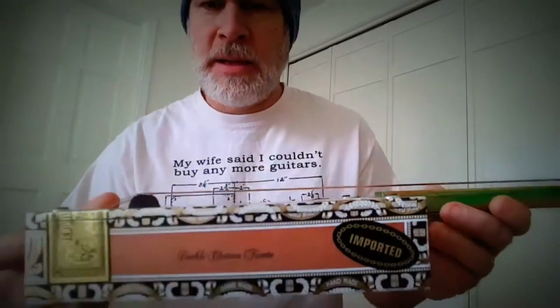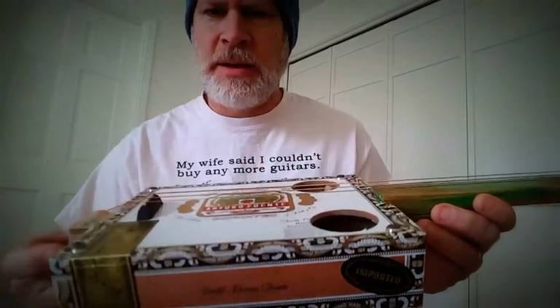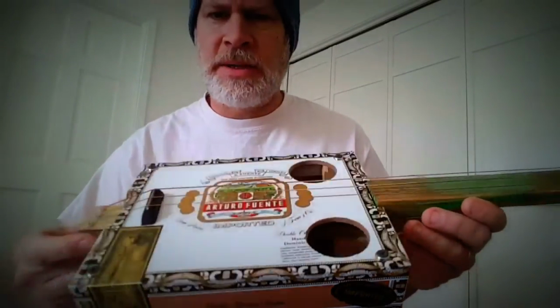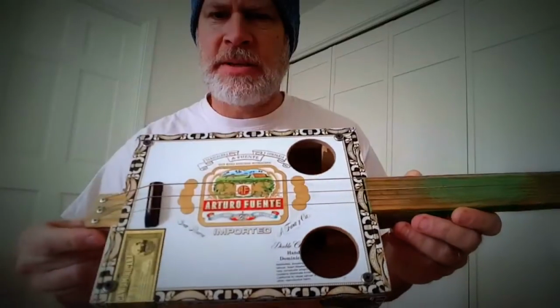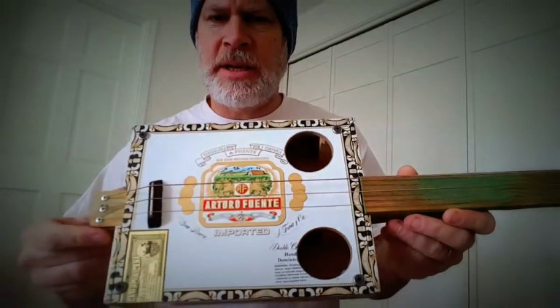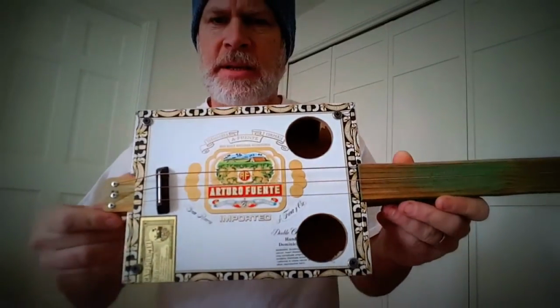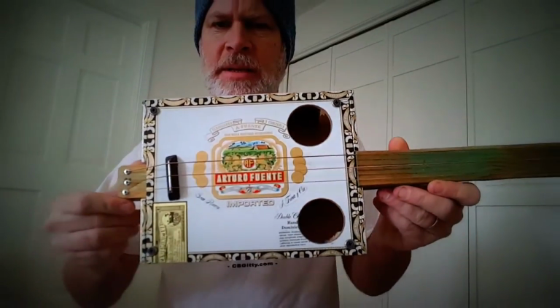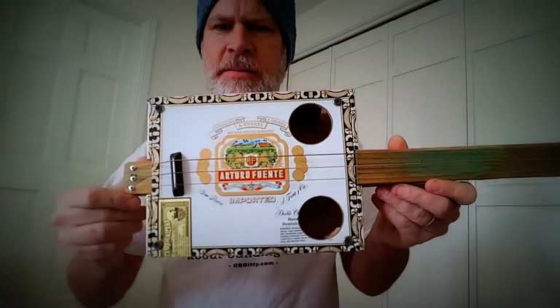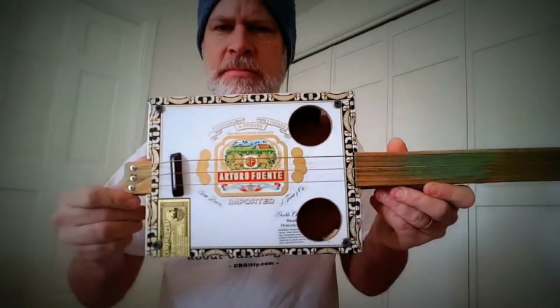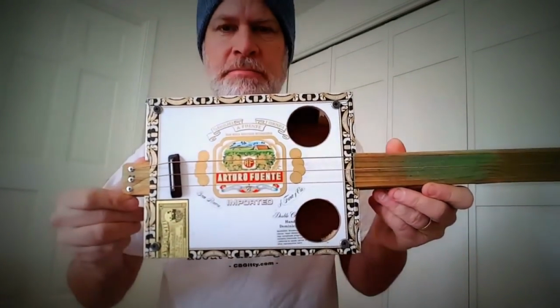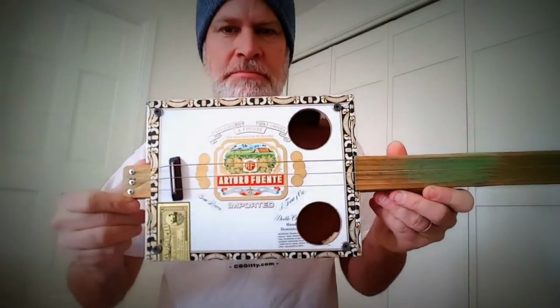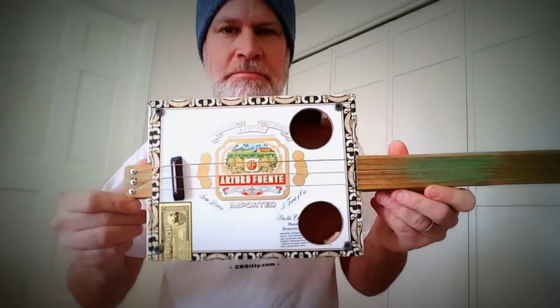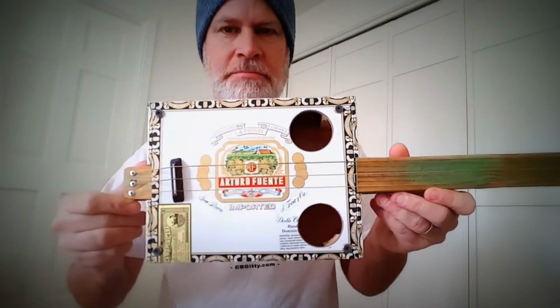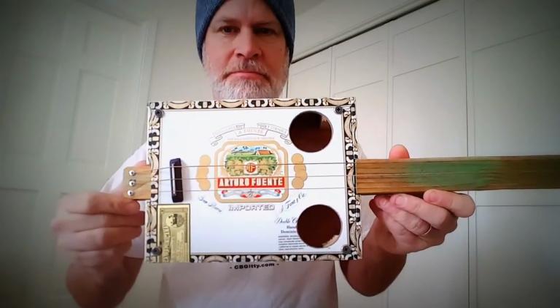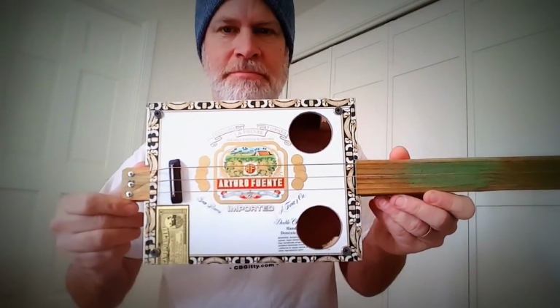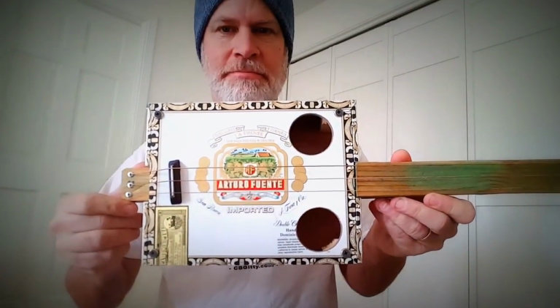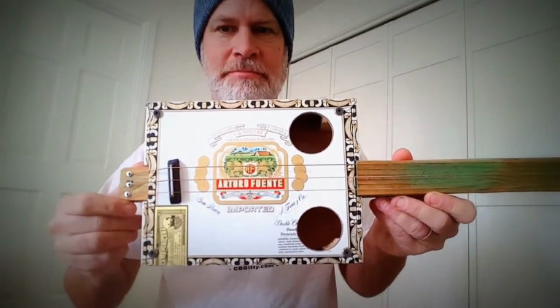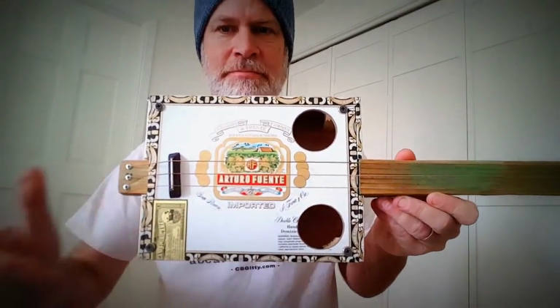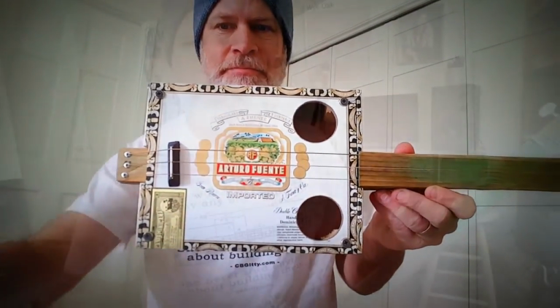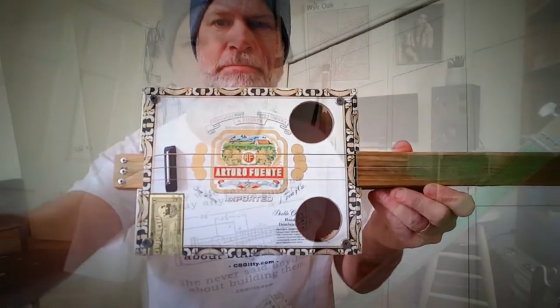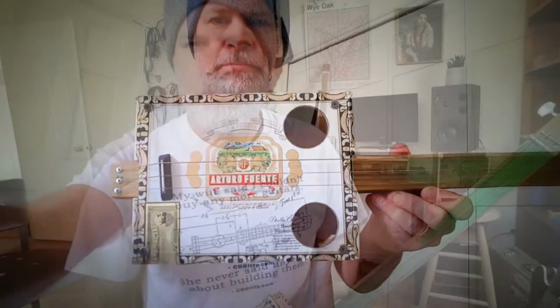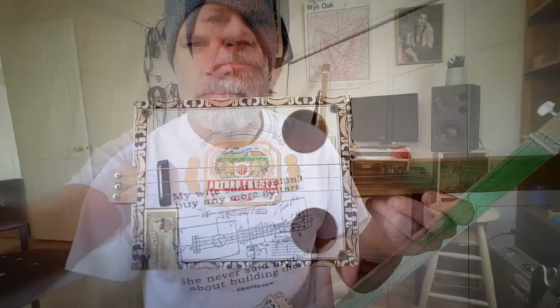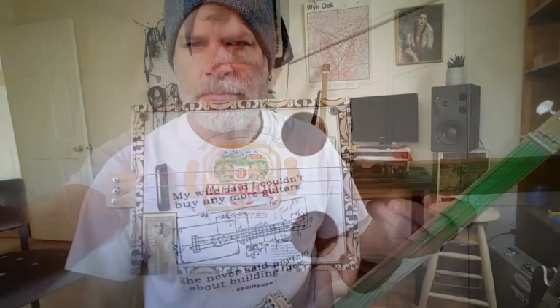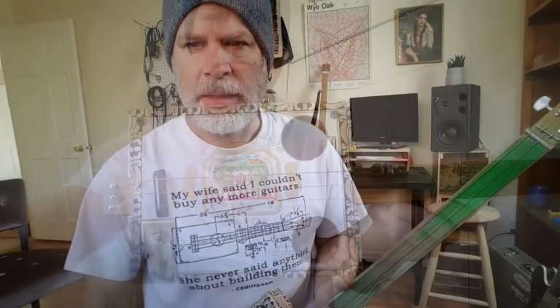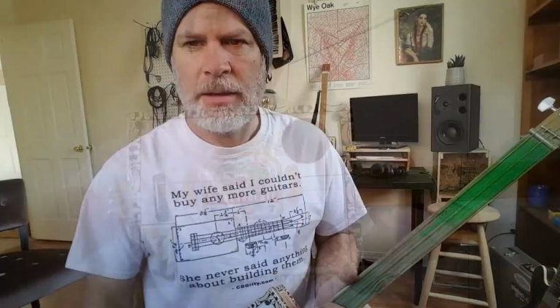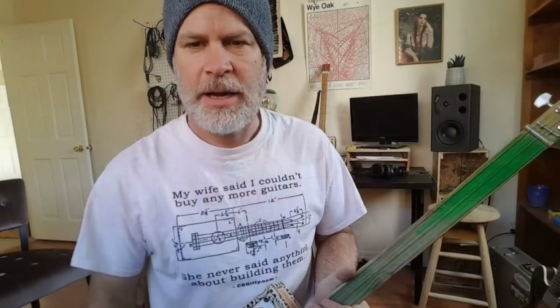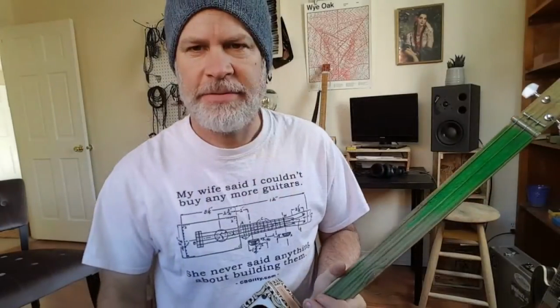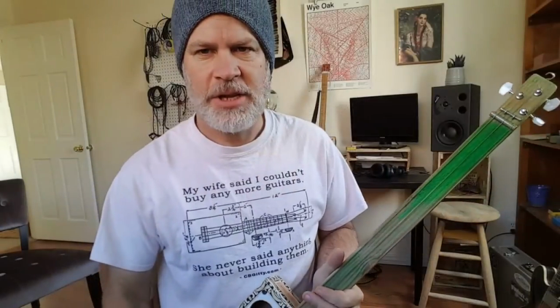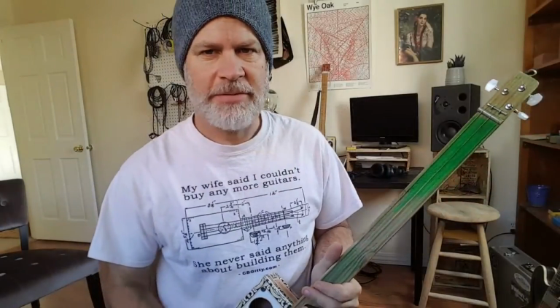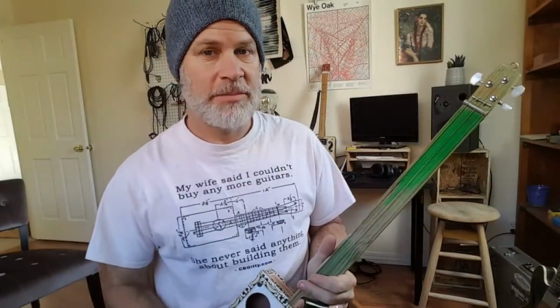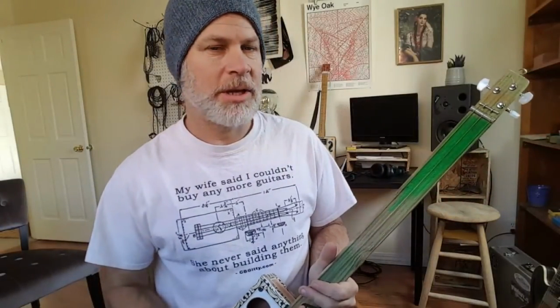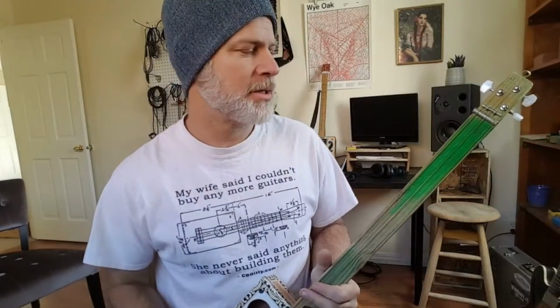All right, hear what it sounds like — first off, unplugged.